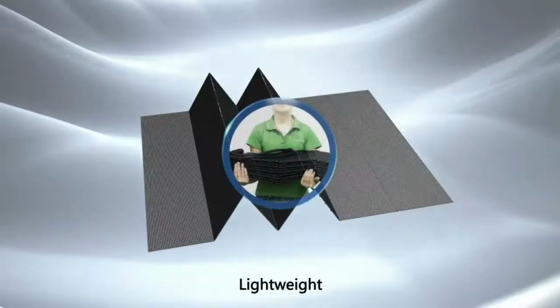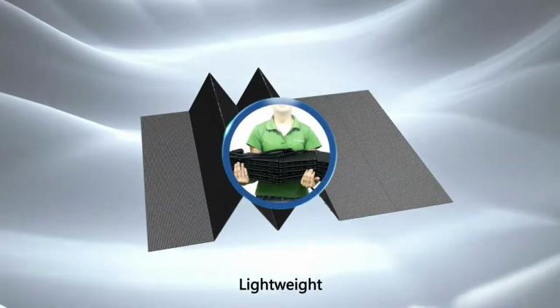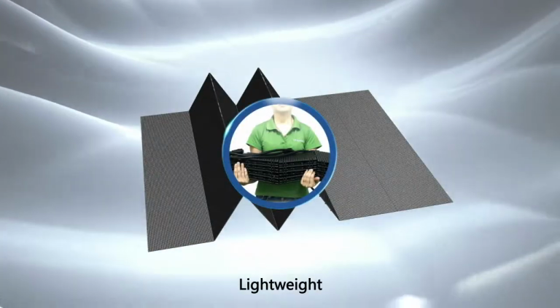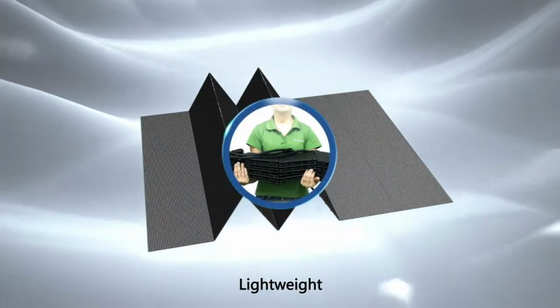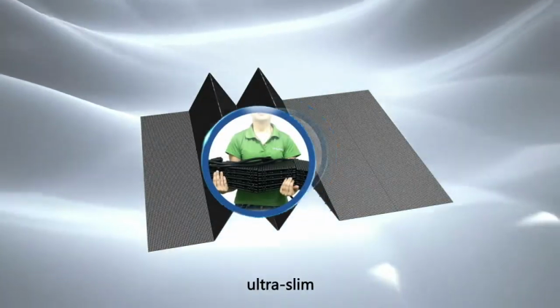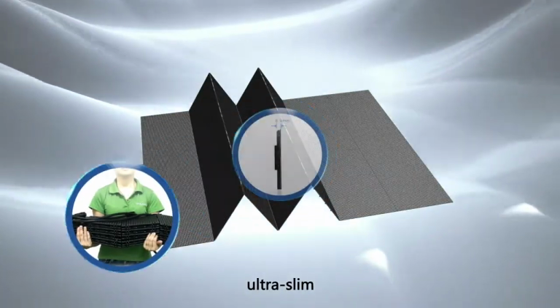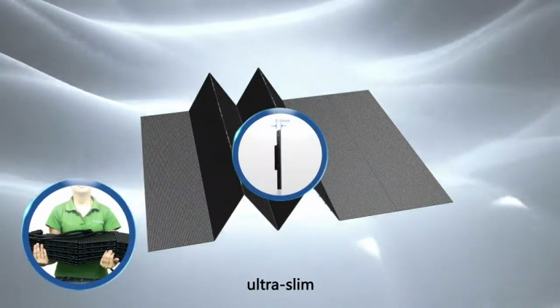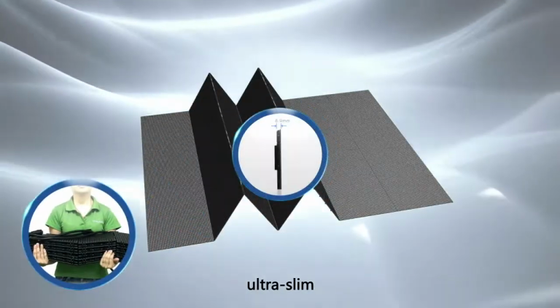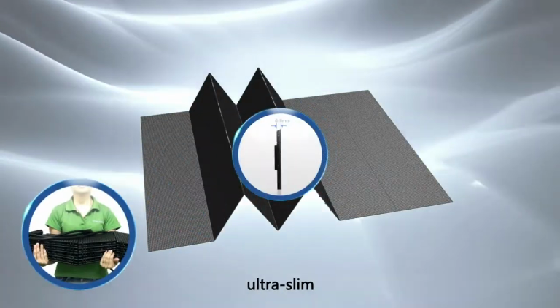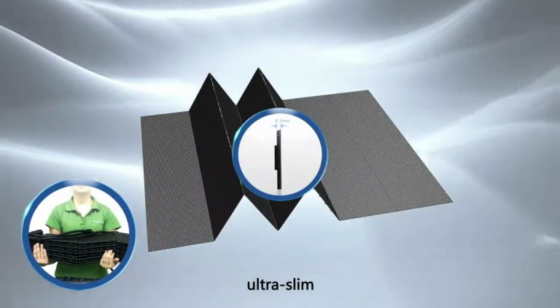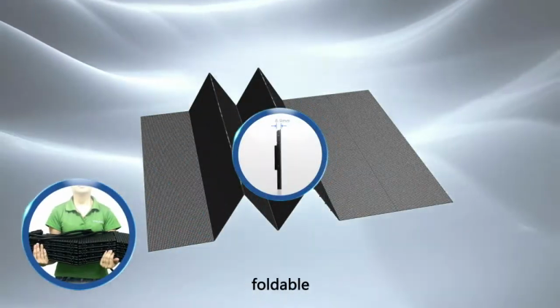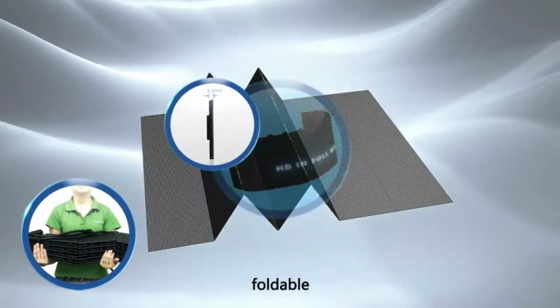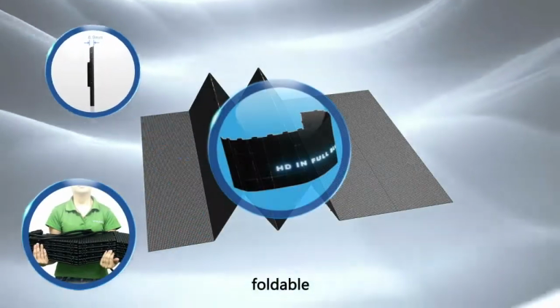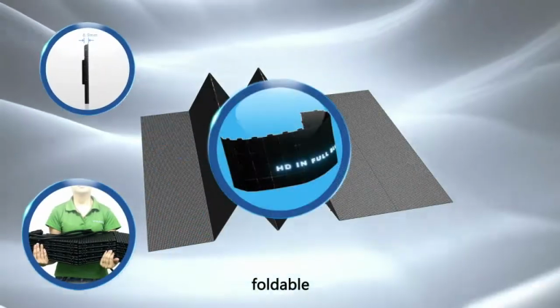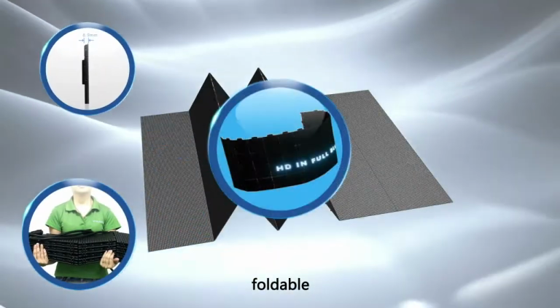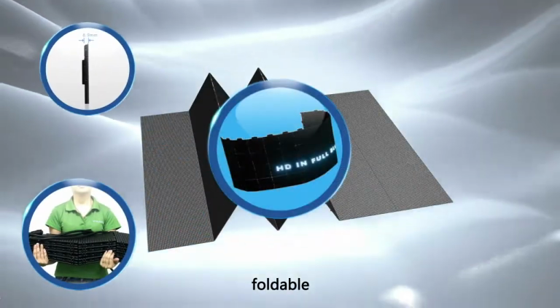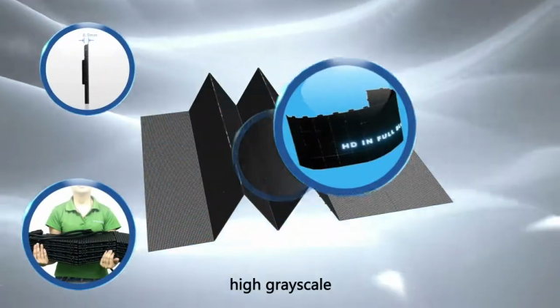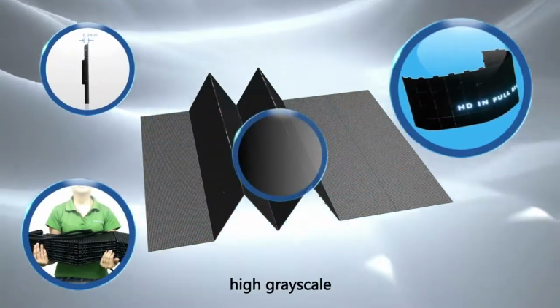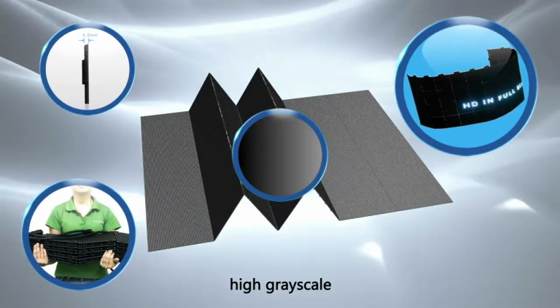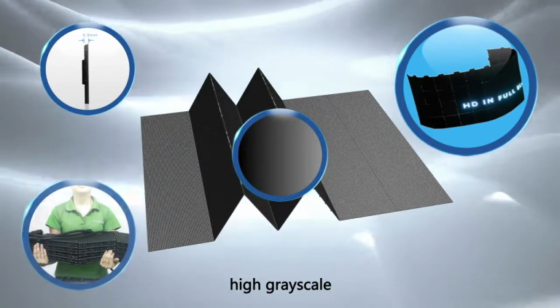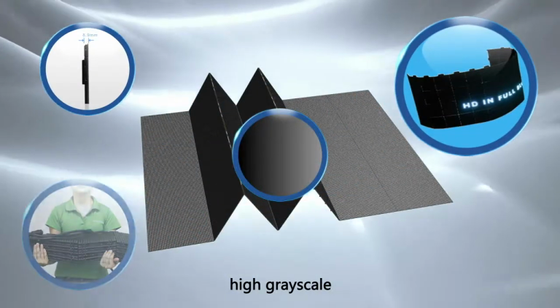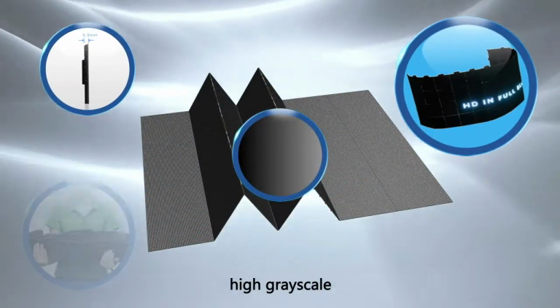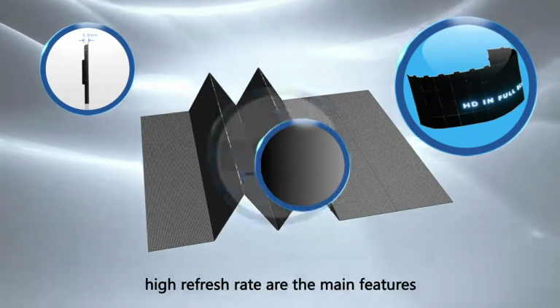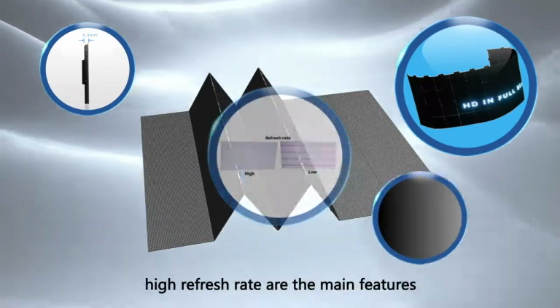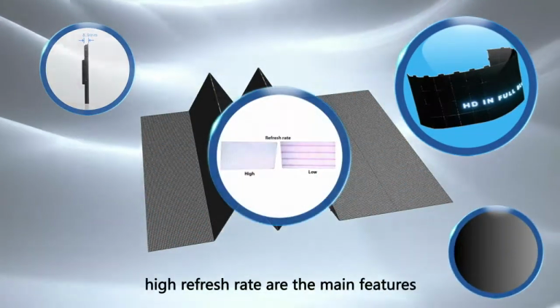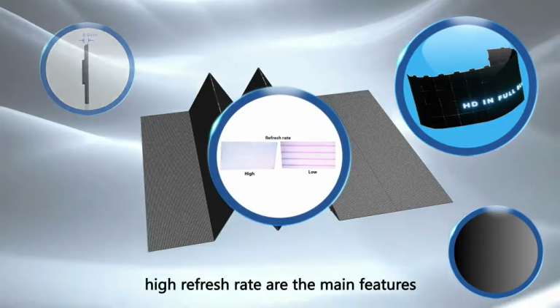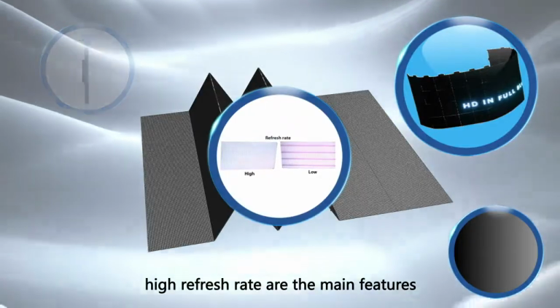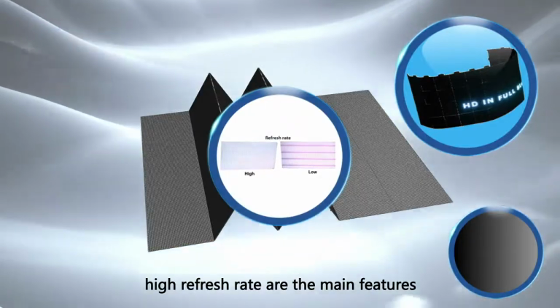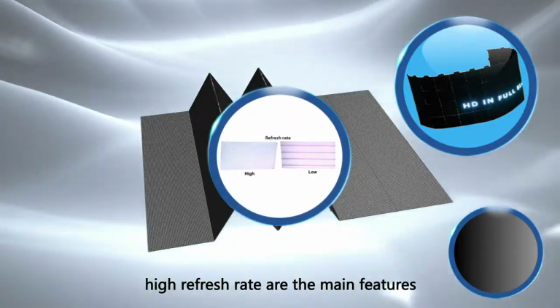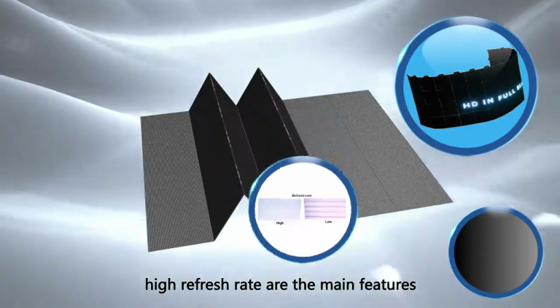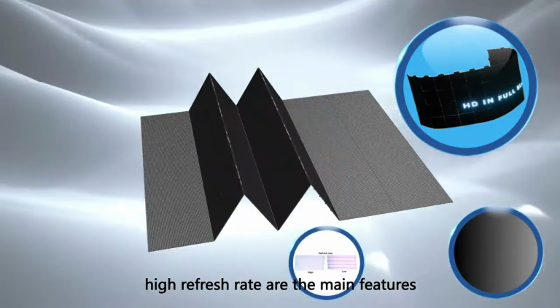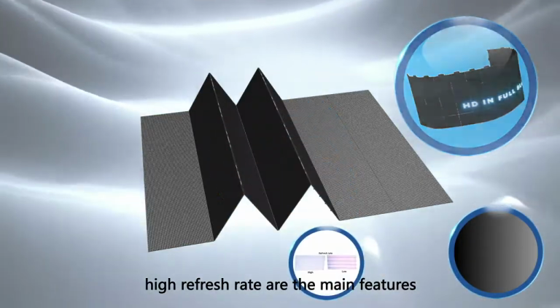Lightweight, ultra-slim, foldable, high grayscale, and high refresh rate are the main features.